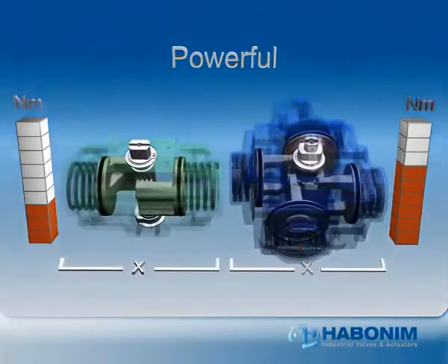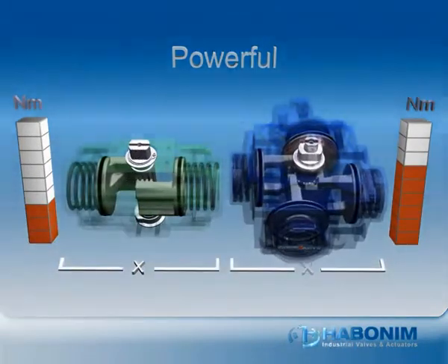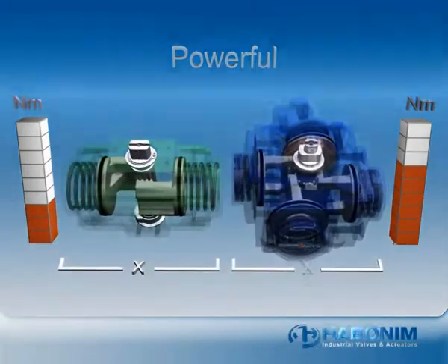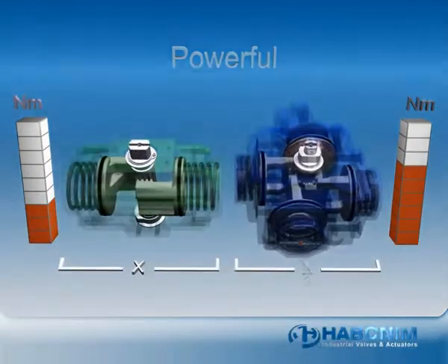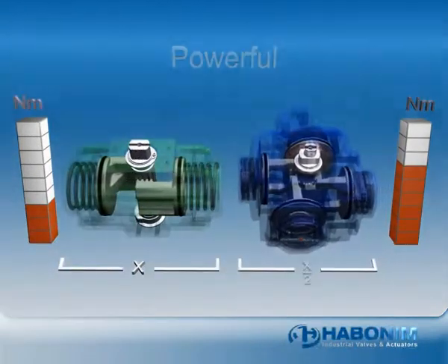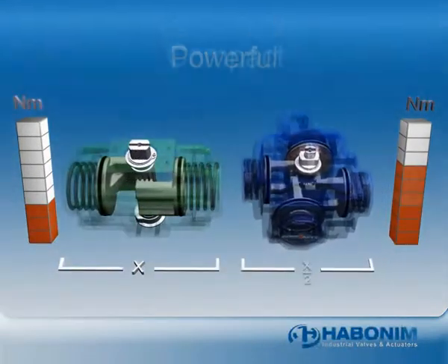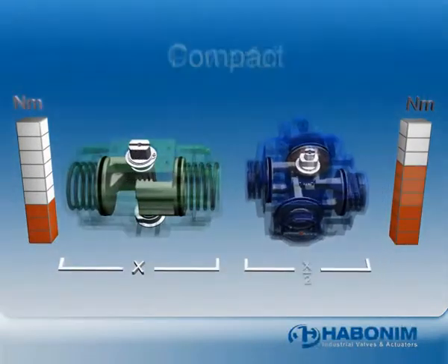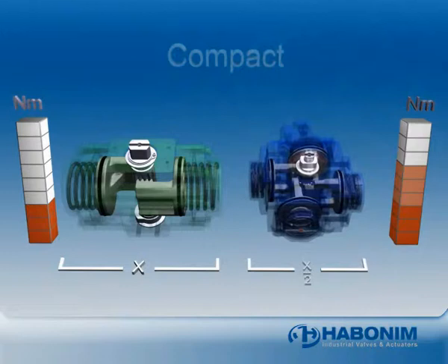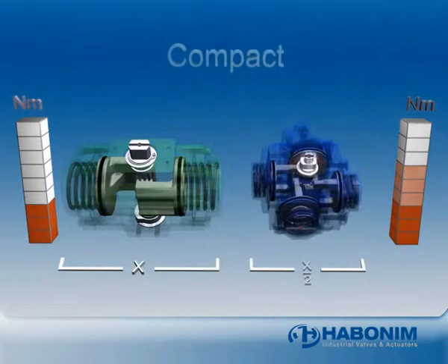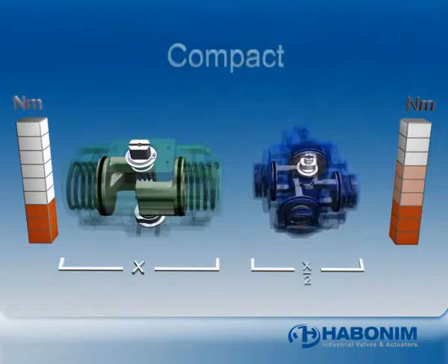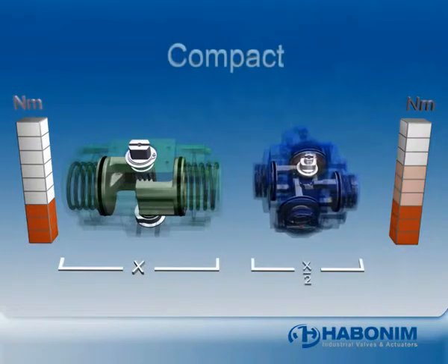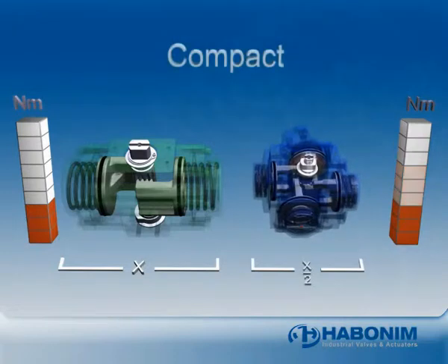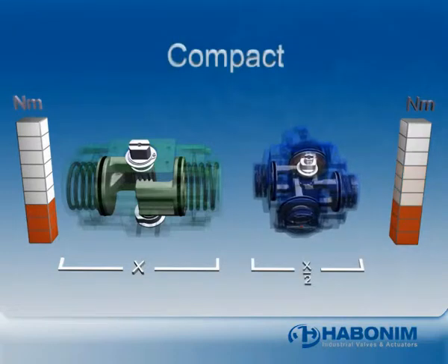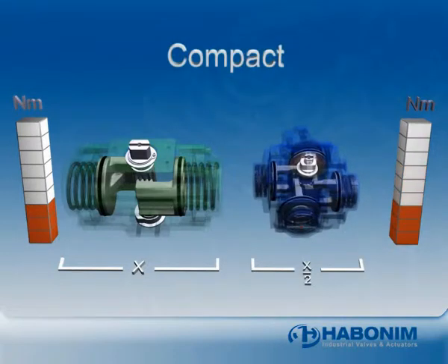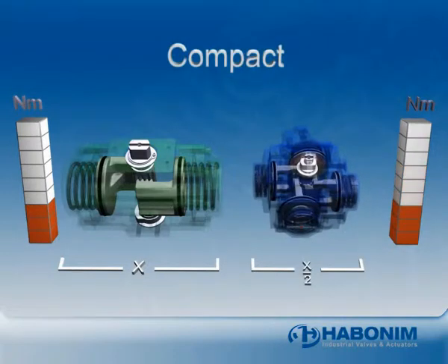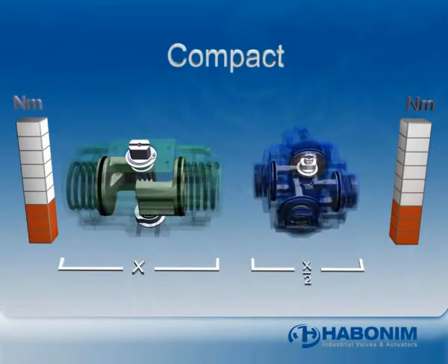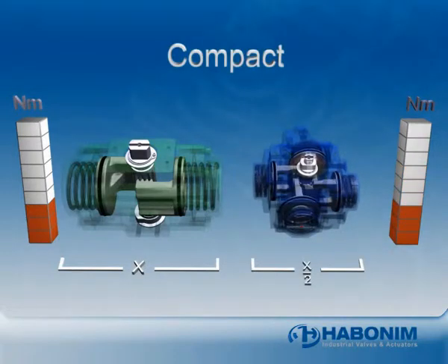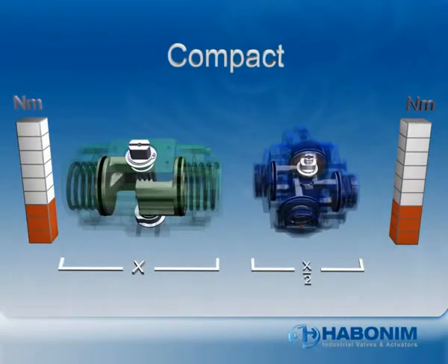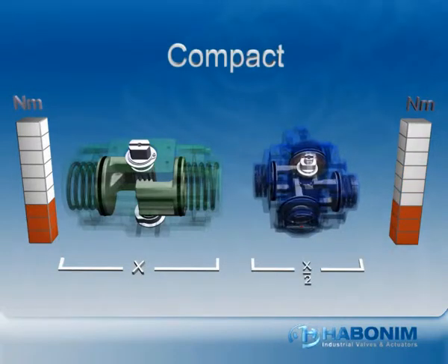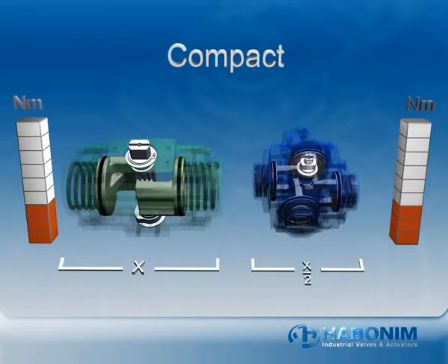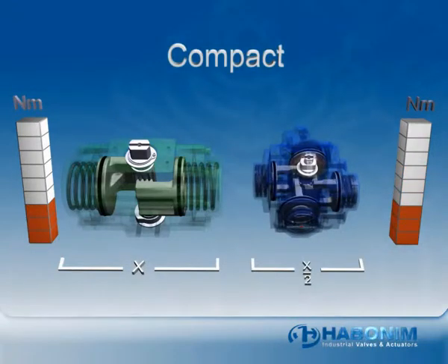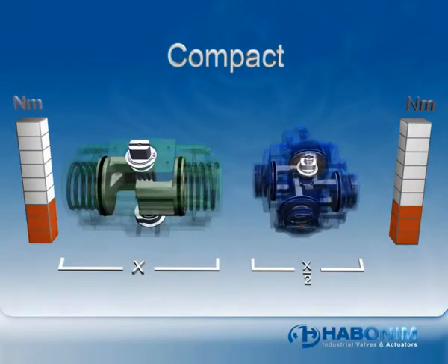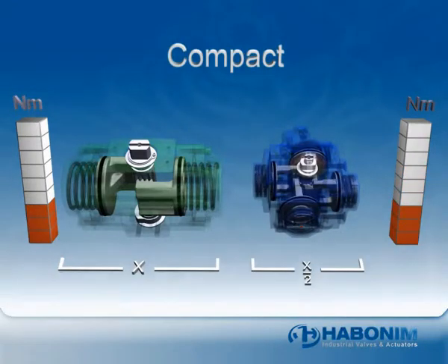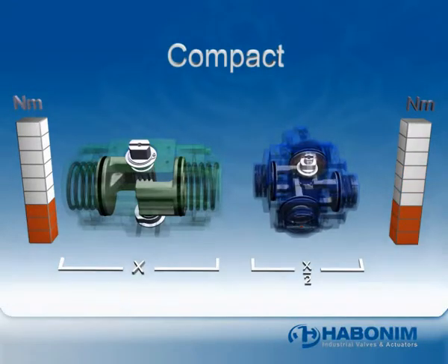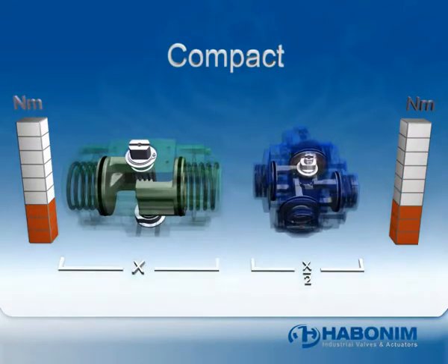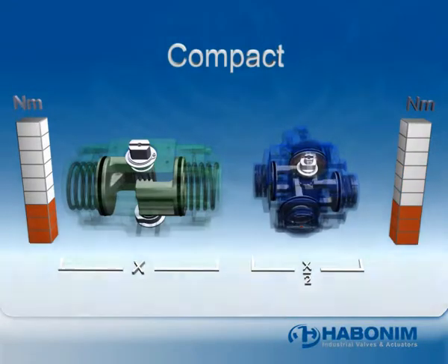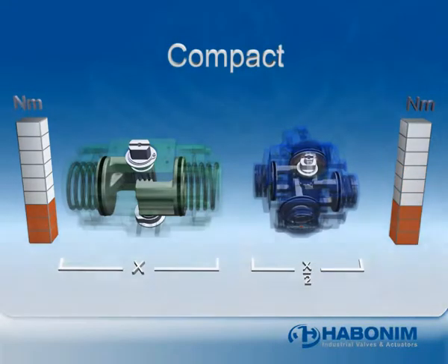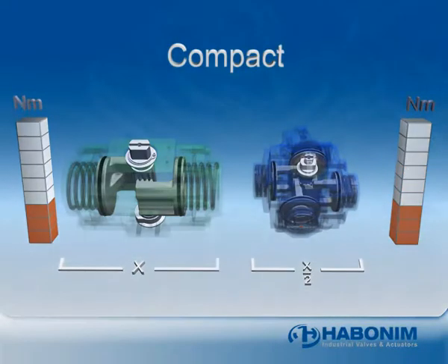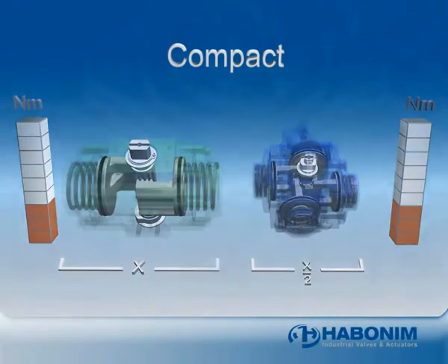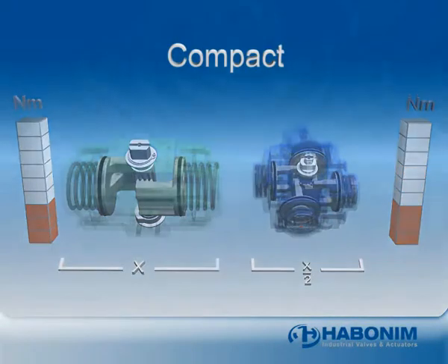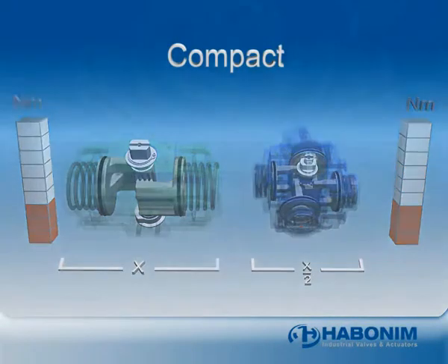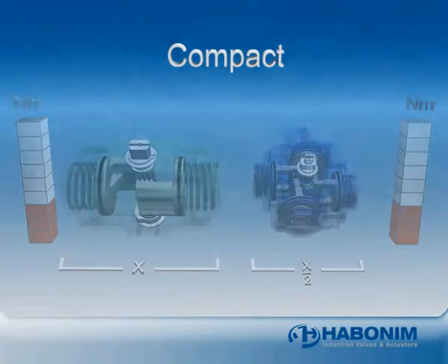This powerful torque in a smaller, more compact device means that Compact fits where single and double piston actuators cannot.